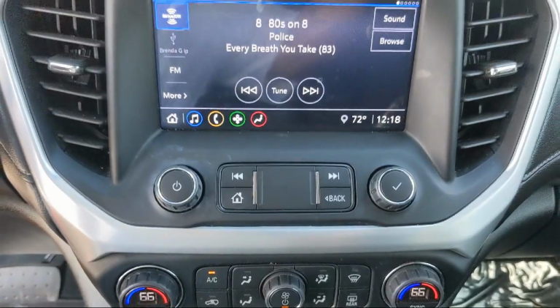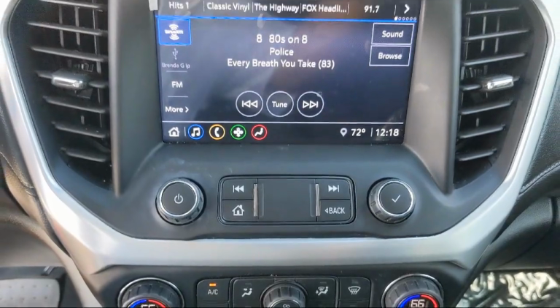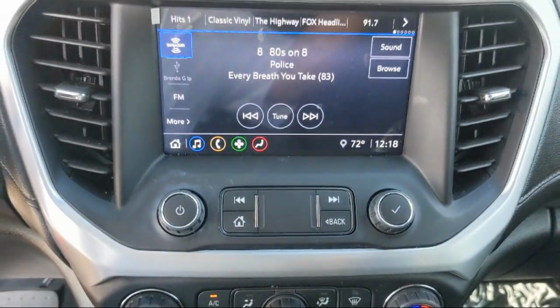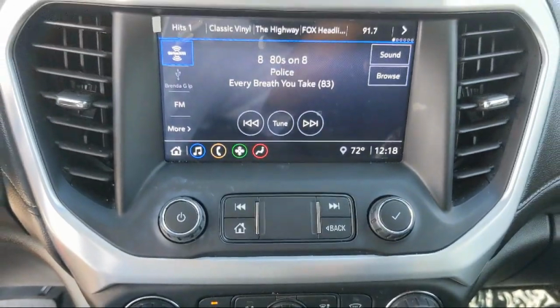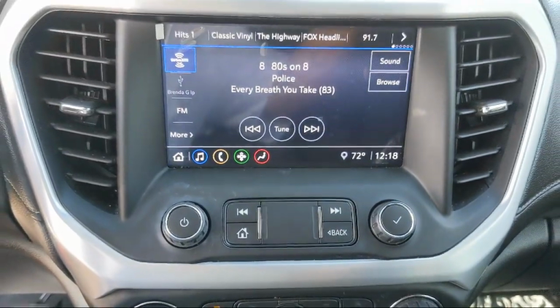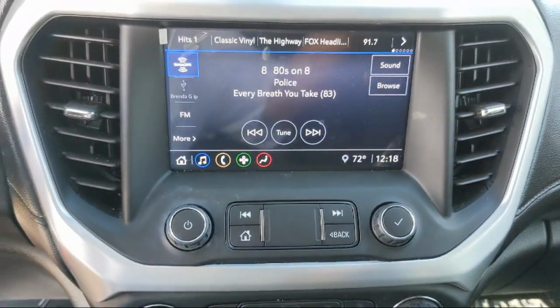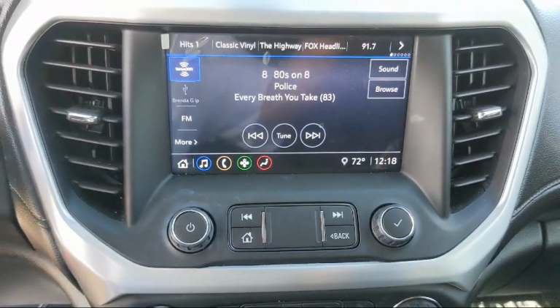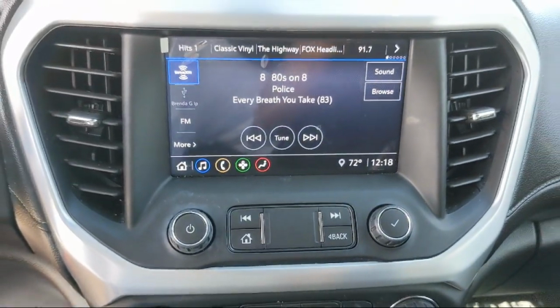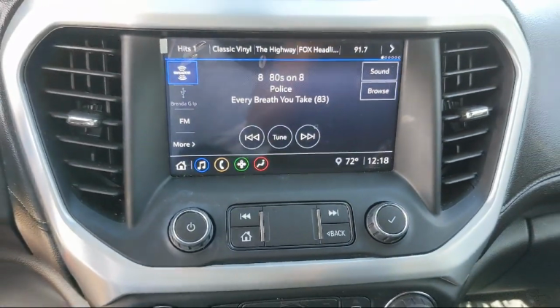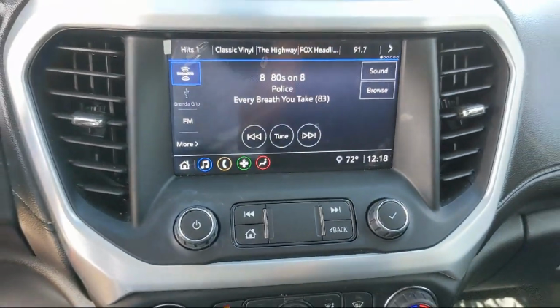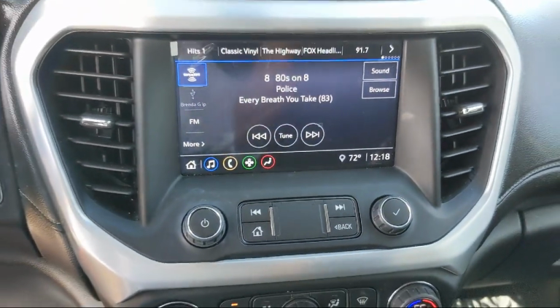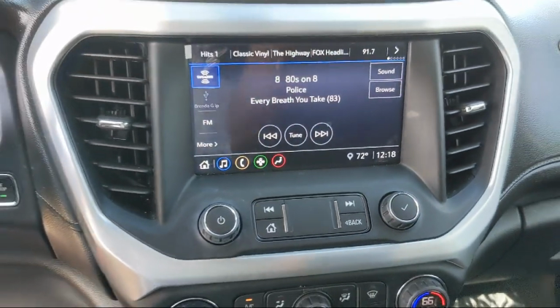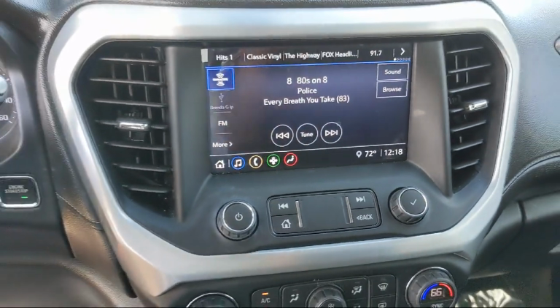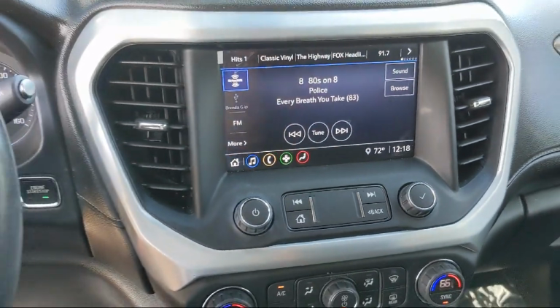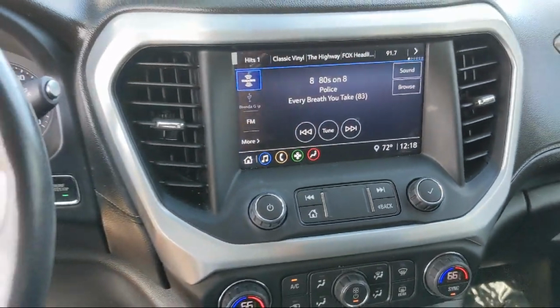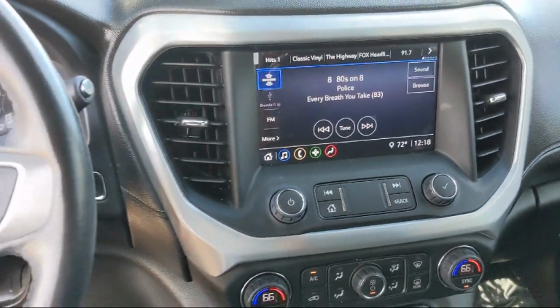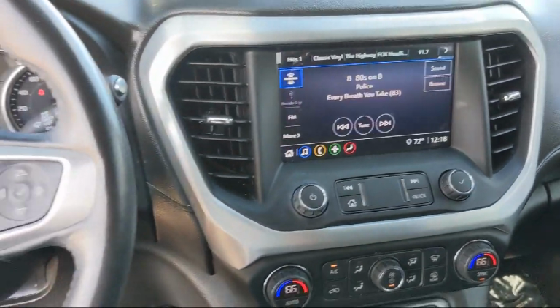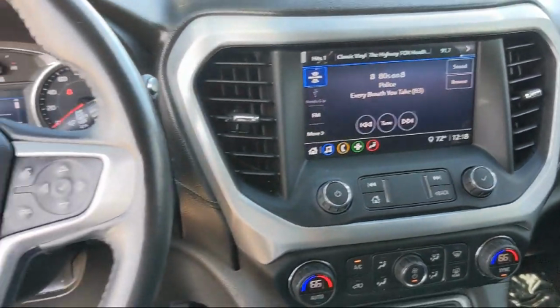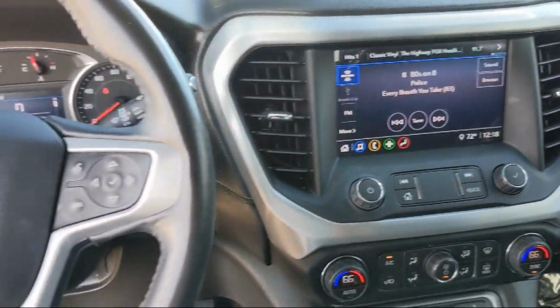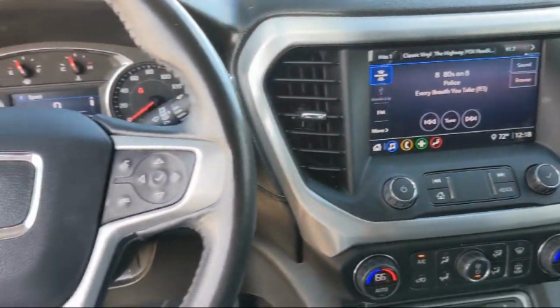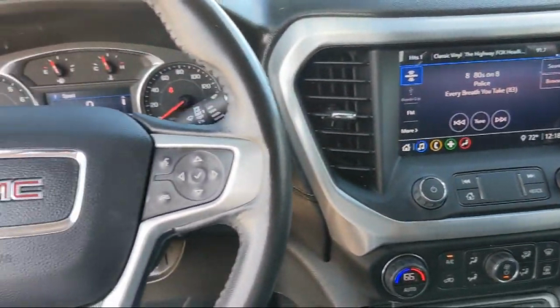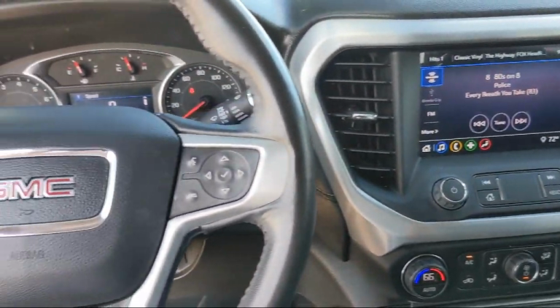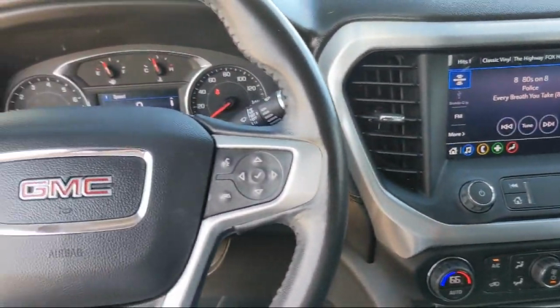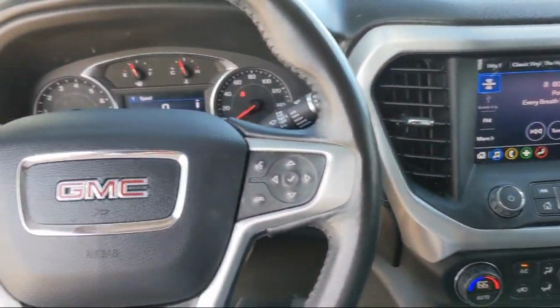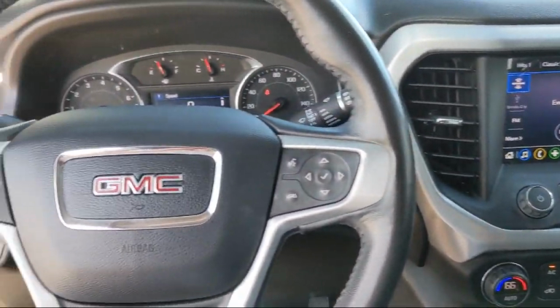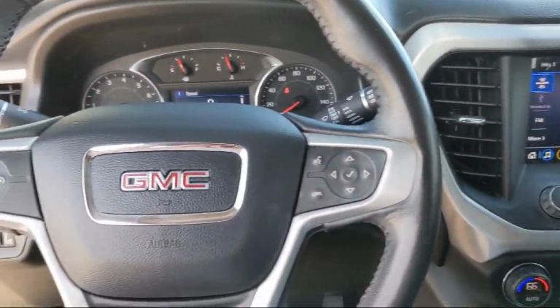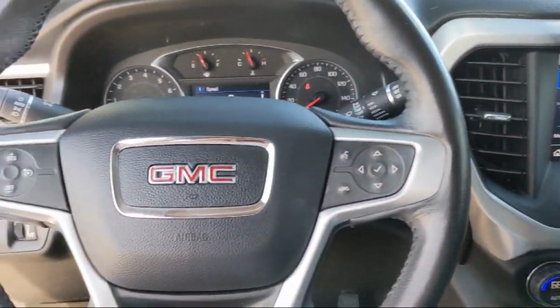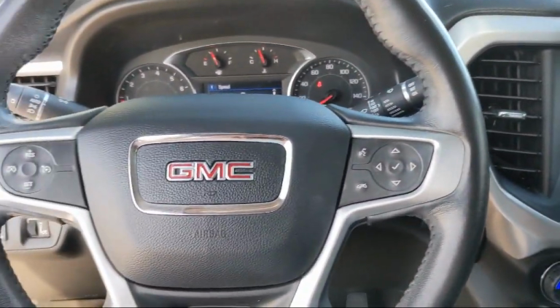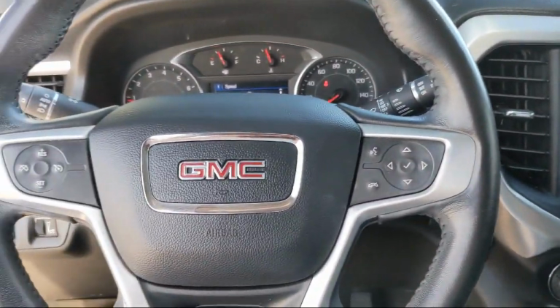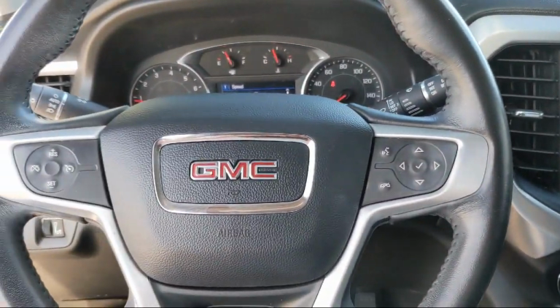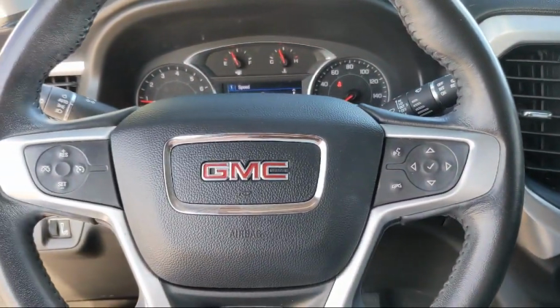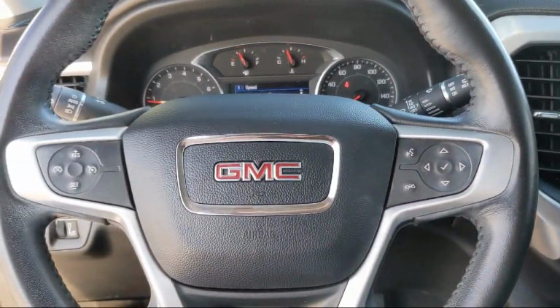Come see us today at 4220 West Expressway 83 in McAllen.